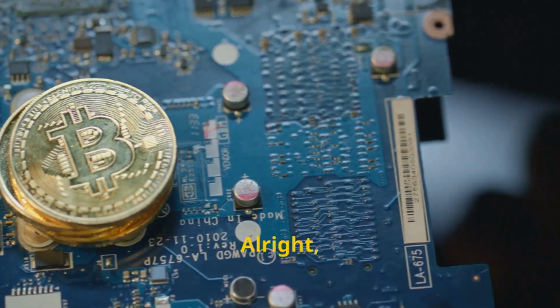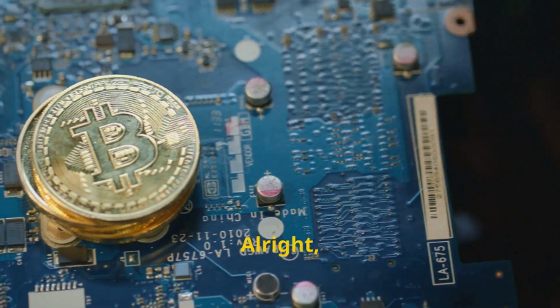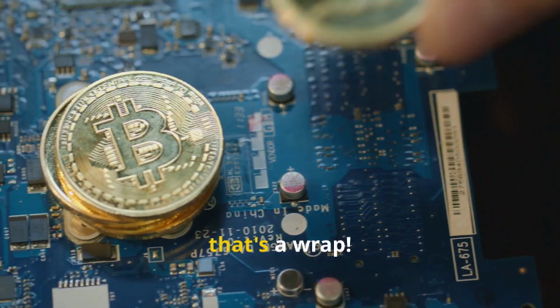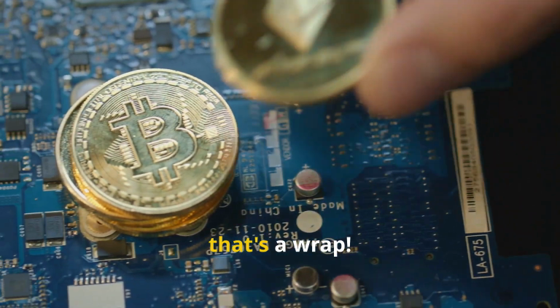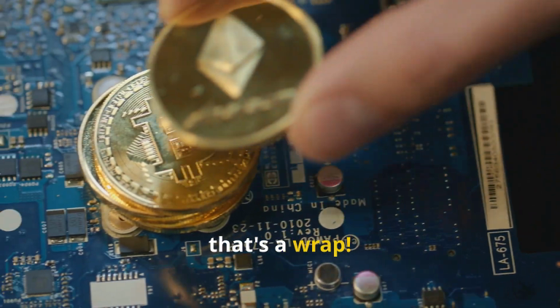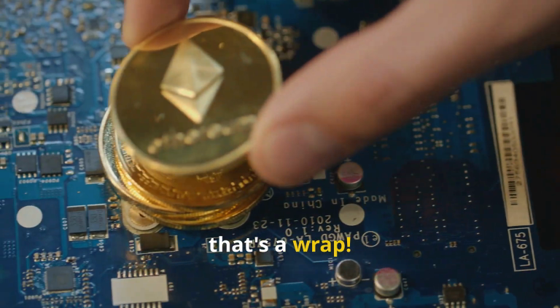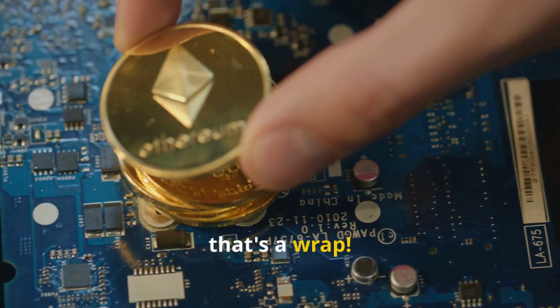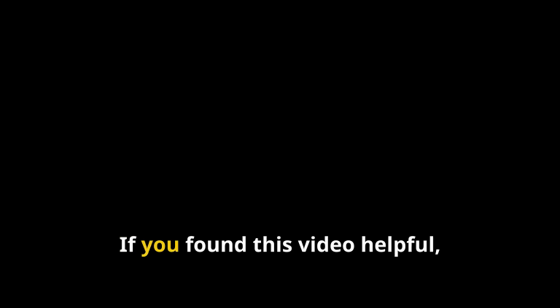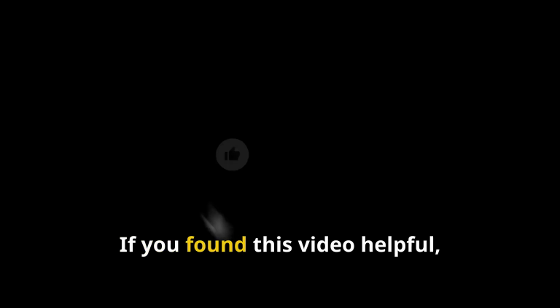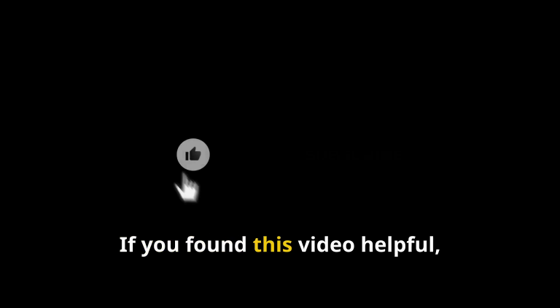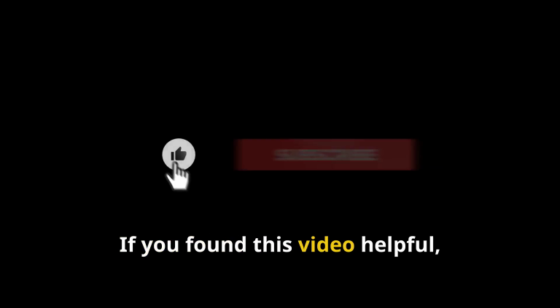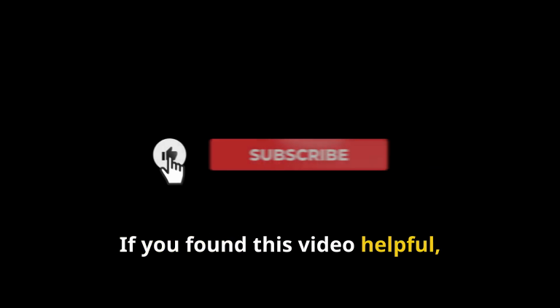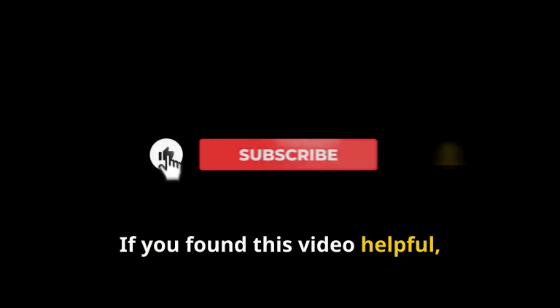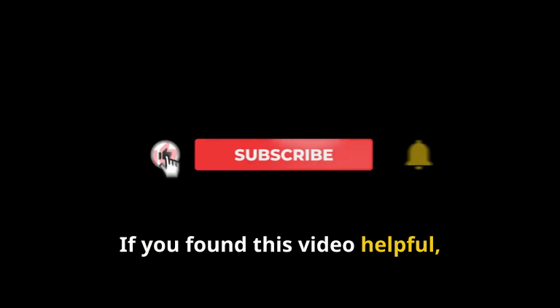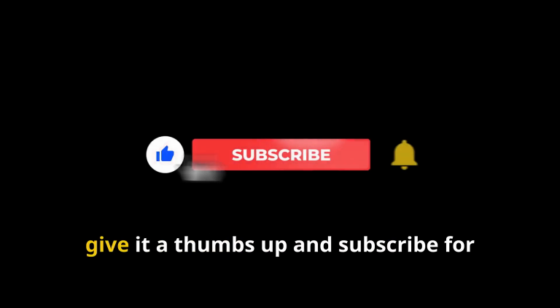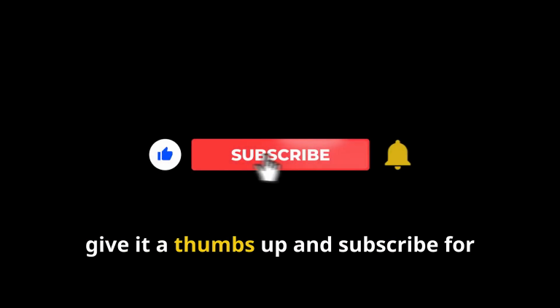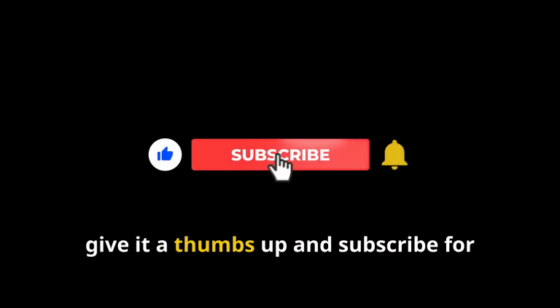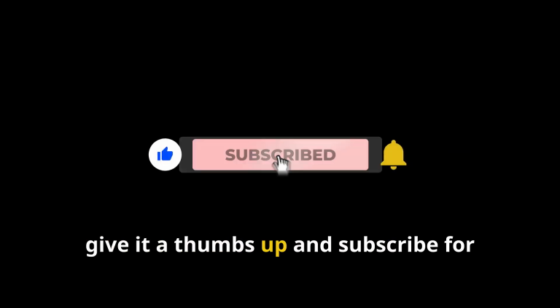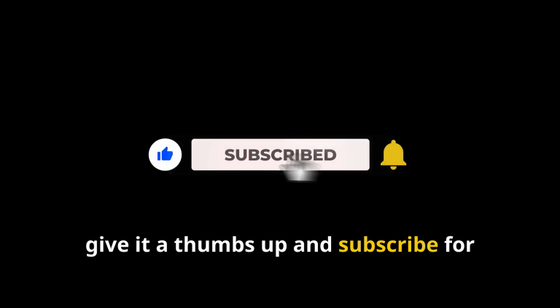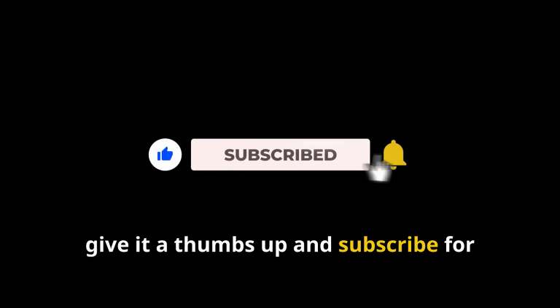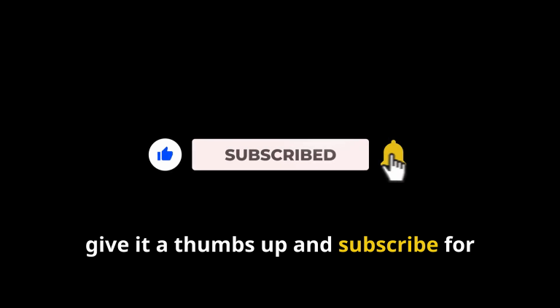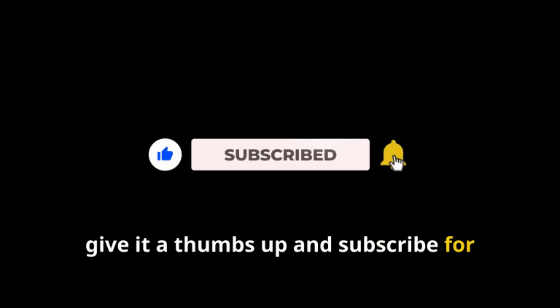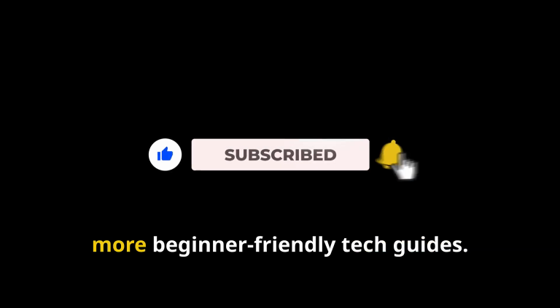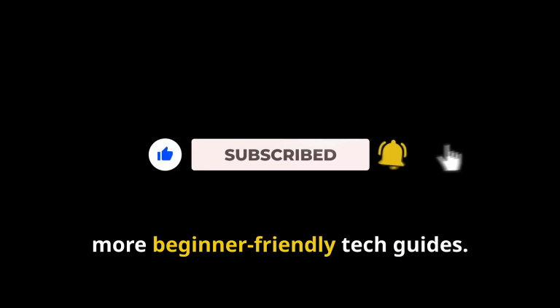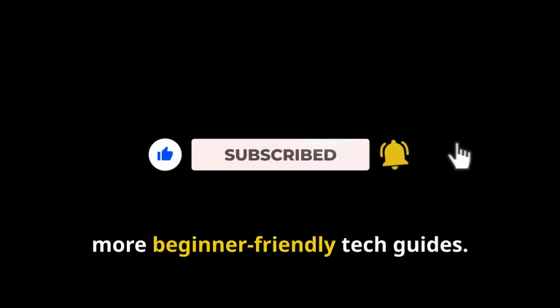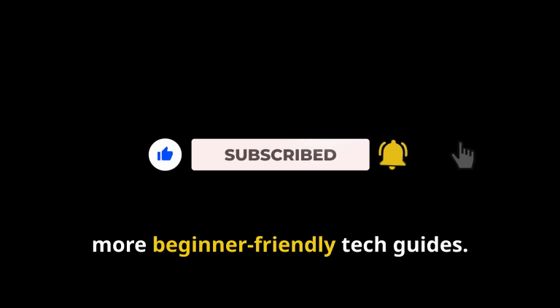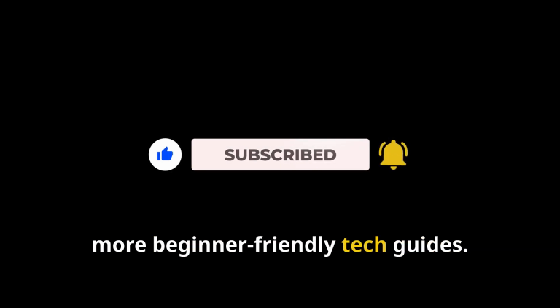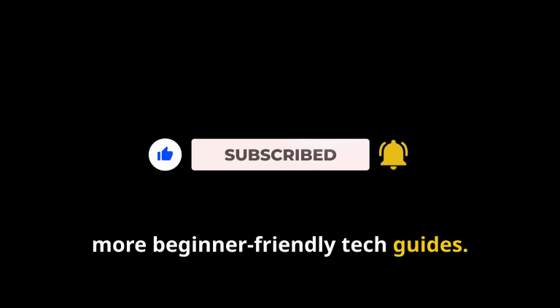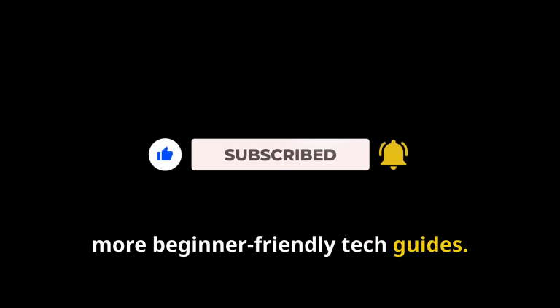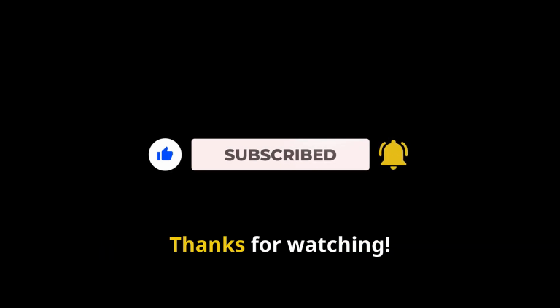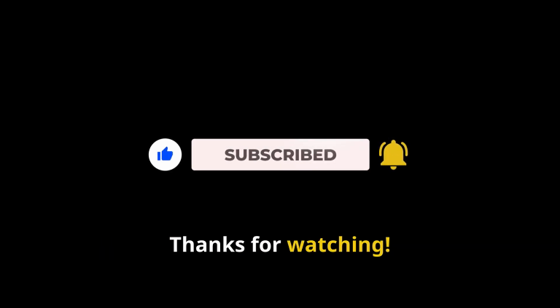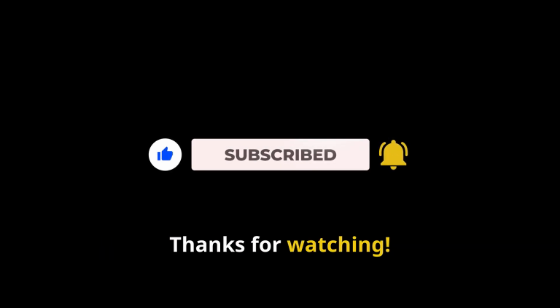Alright, that's a wrap. If you found this video helpful, give it a thumbs up and subscribe for more beginner-friendly tech guides. Thanks for watching.